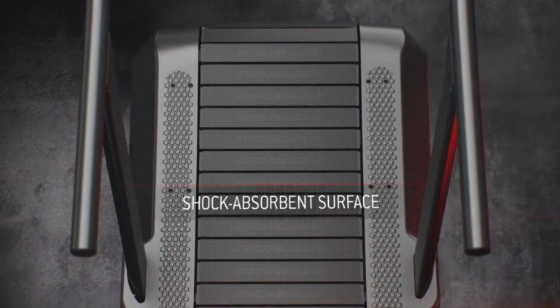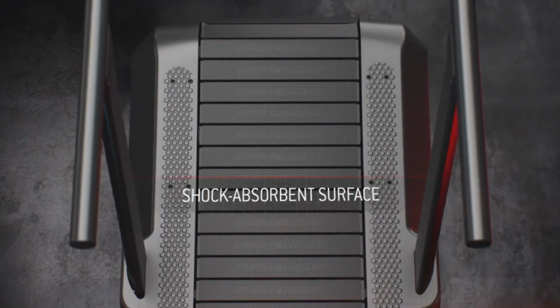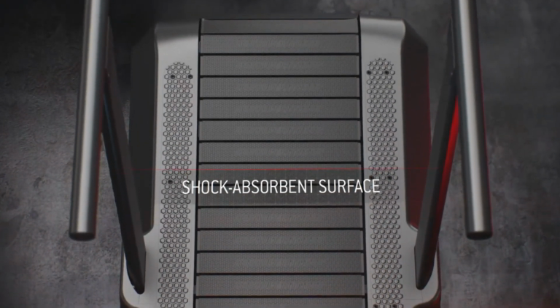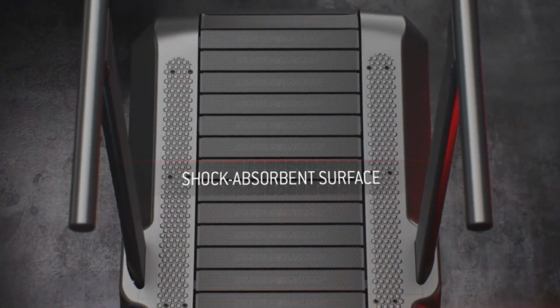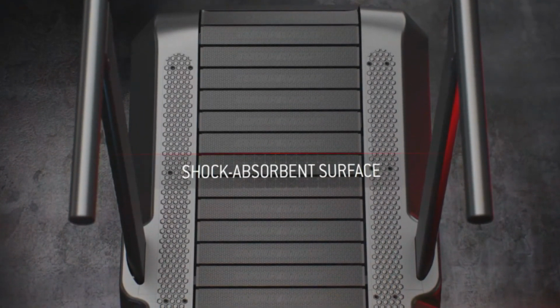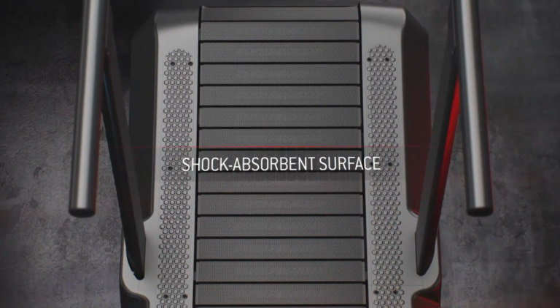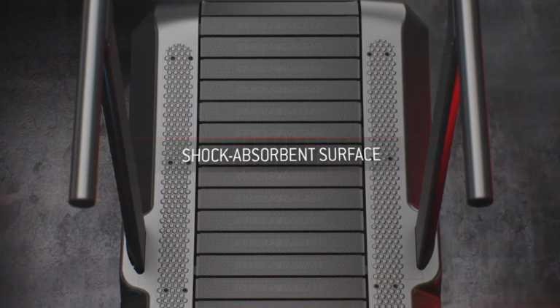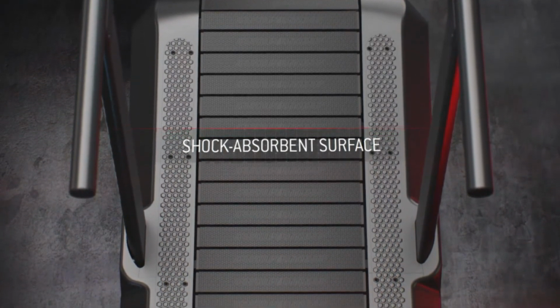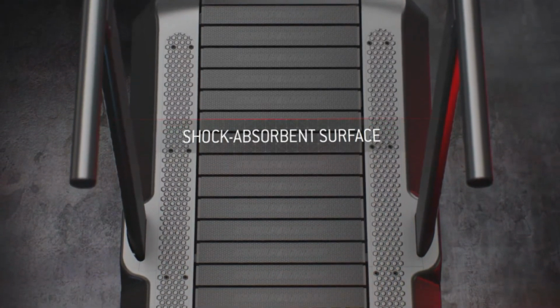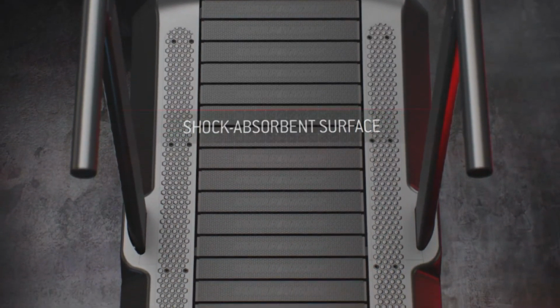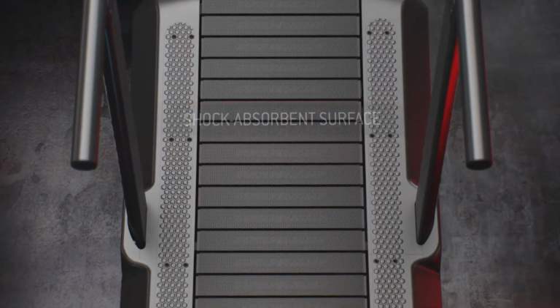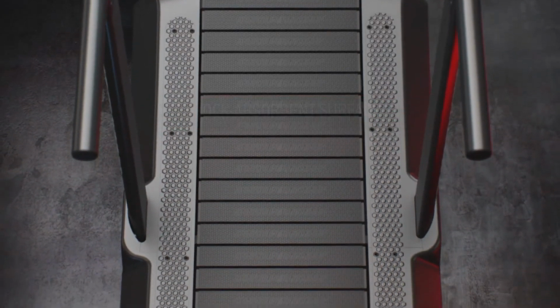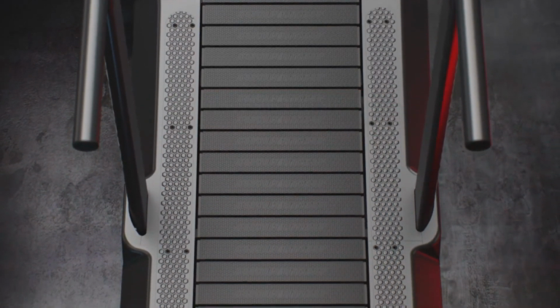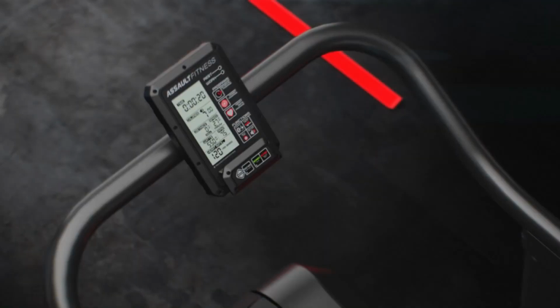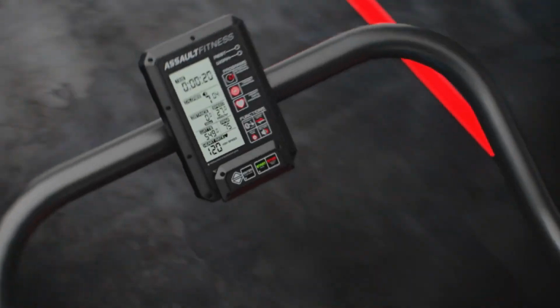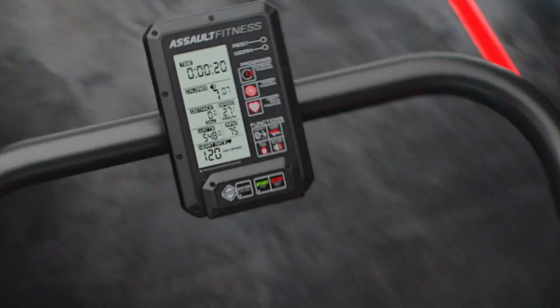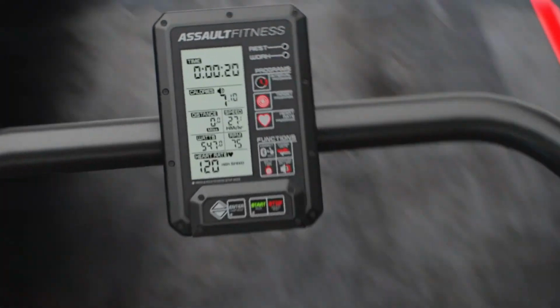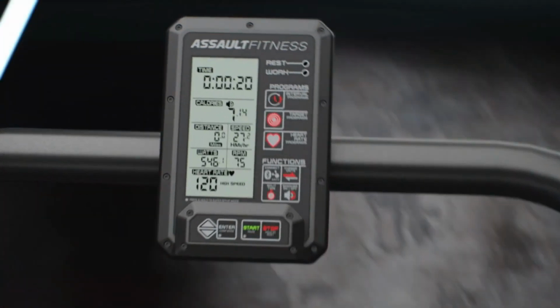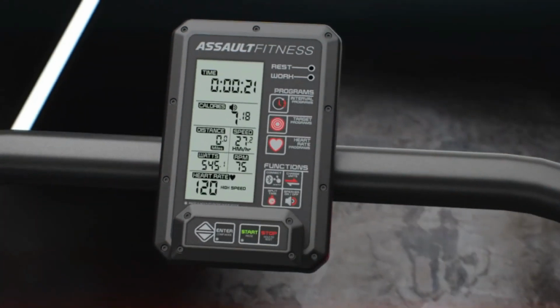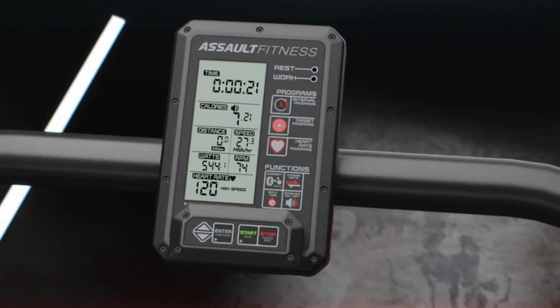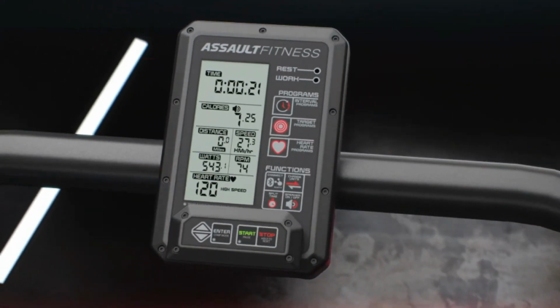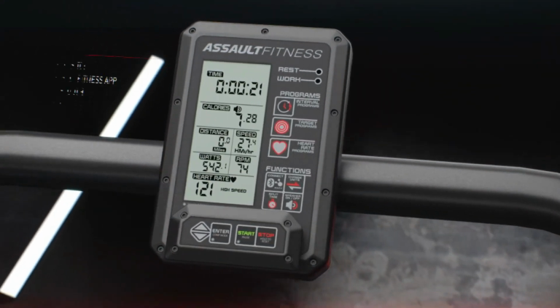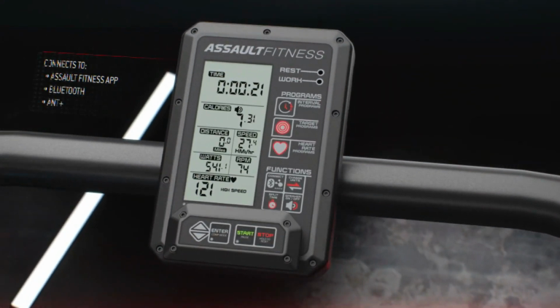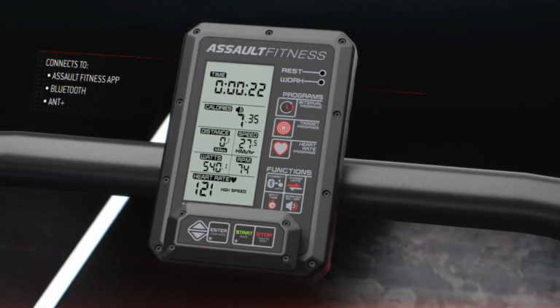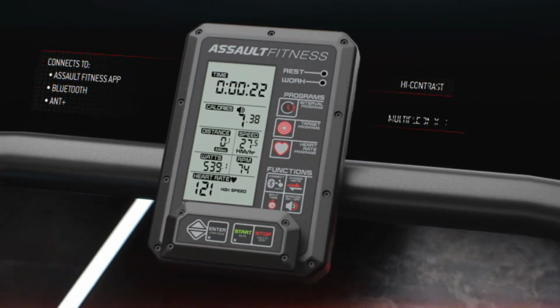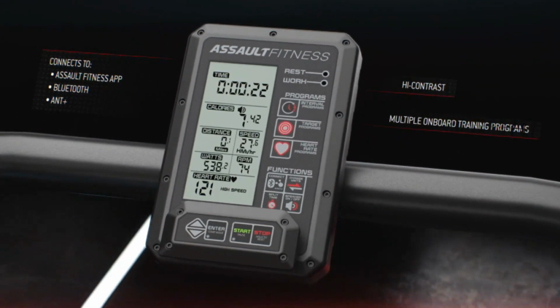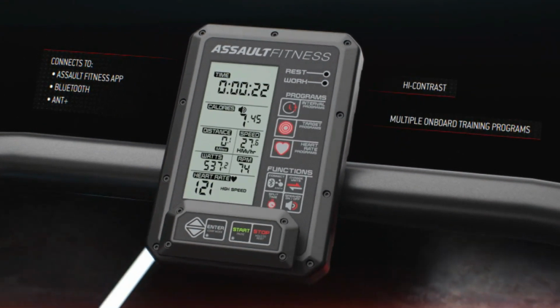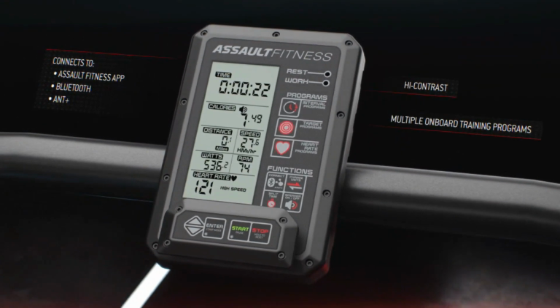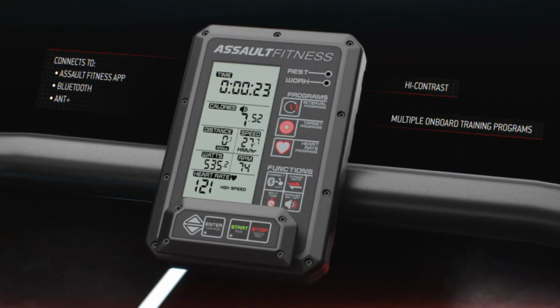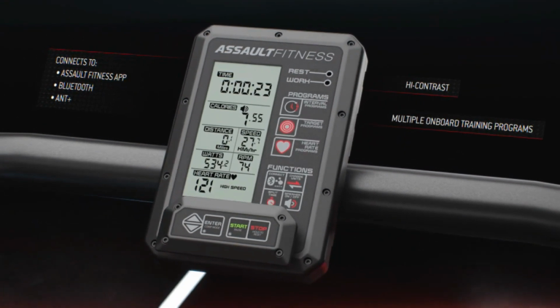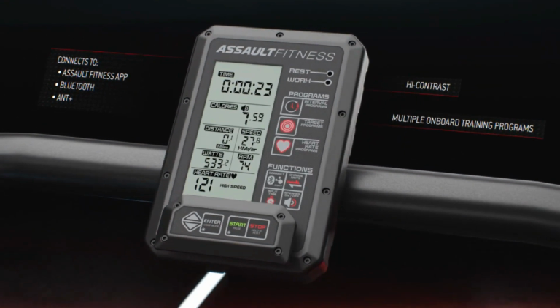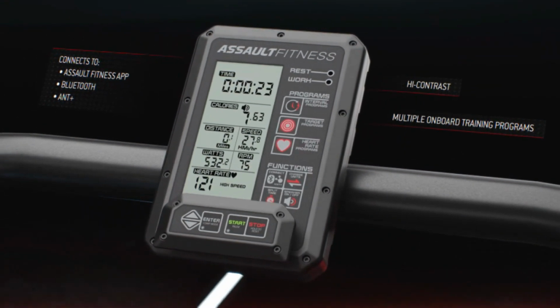Whether you're walking or running, the AssaultRunner Pro adapts to your pace, offering a knee-friendly alternative.